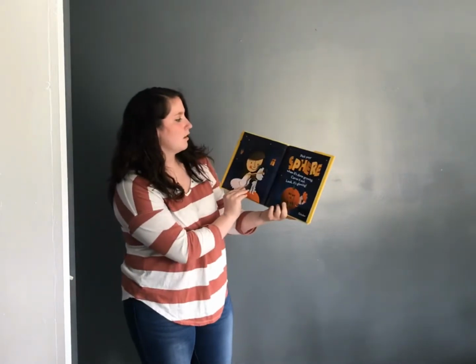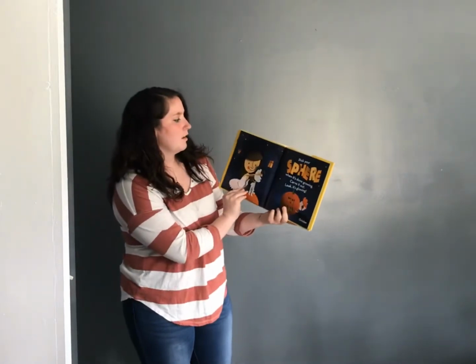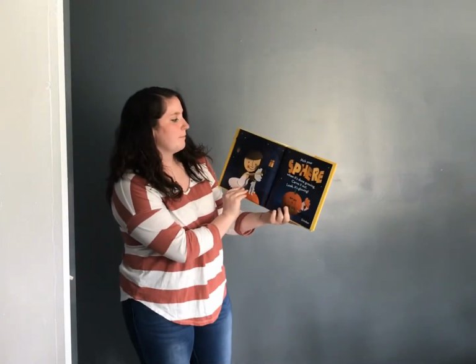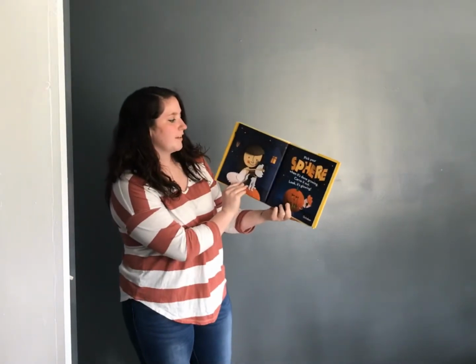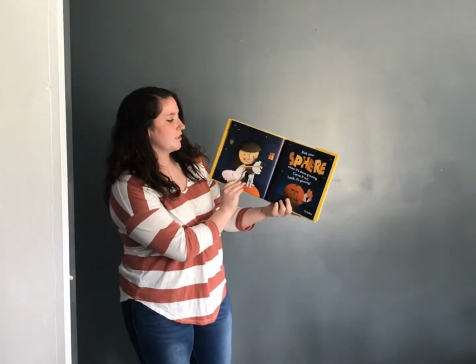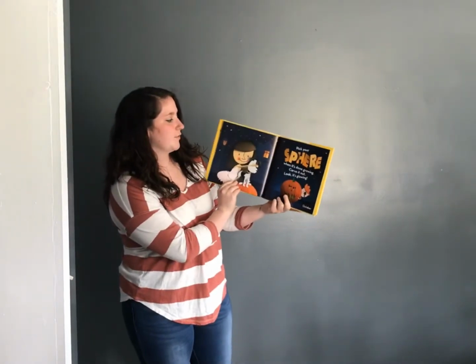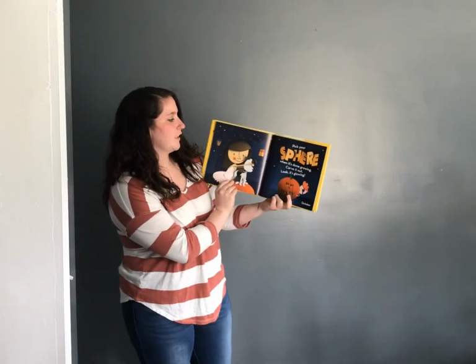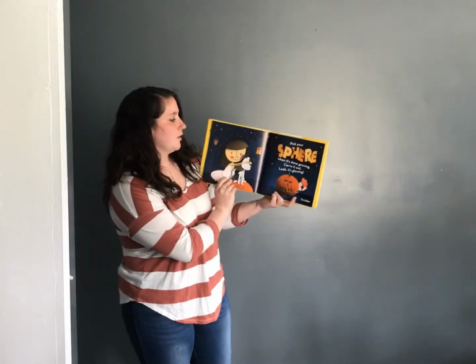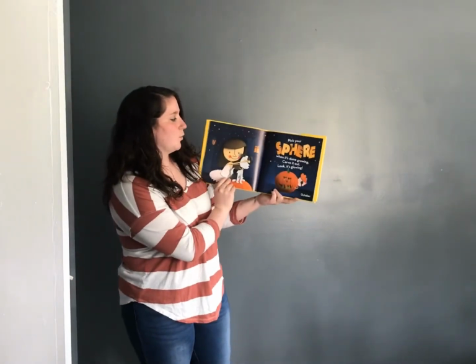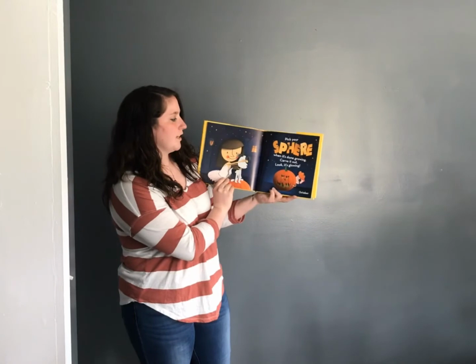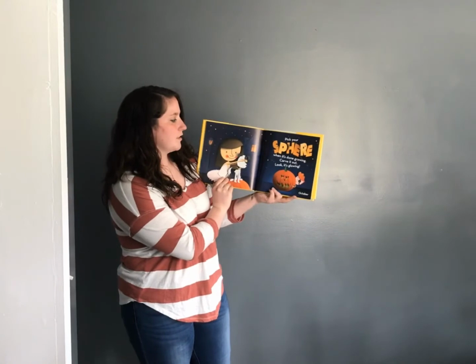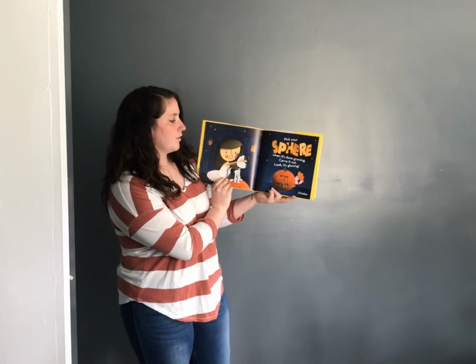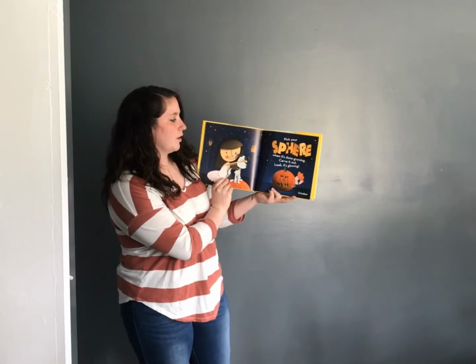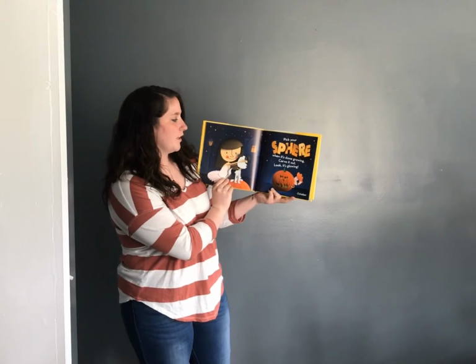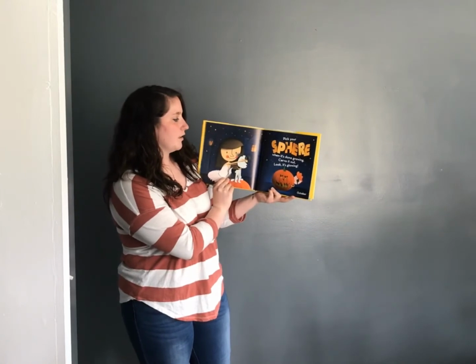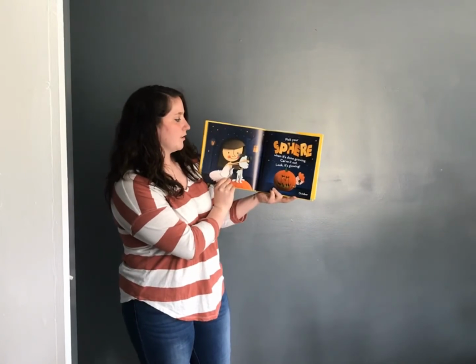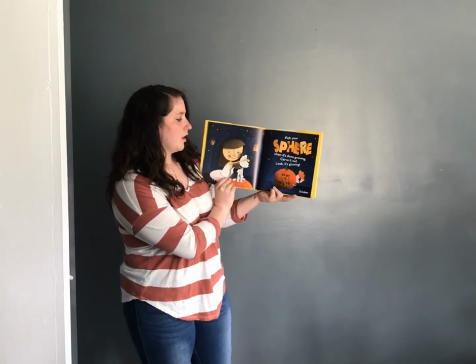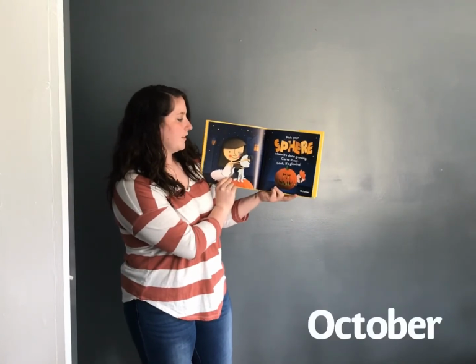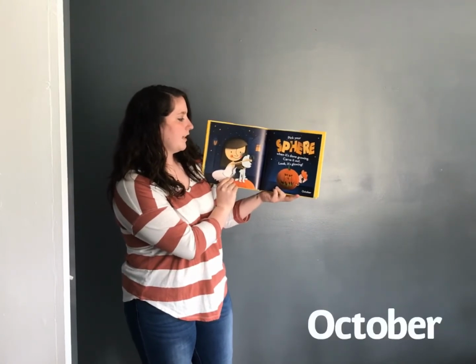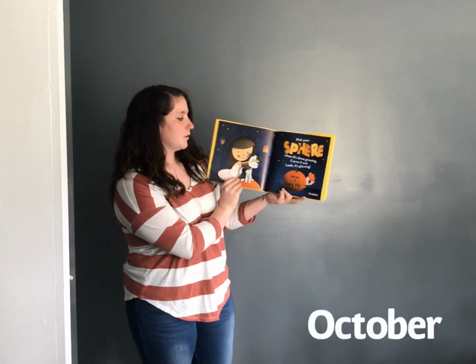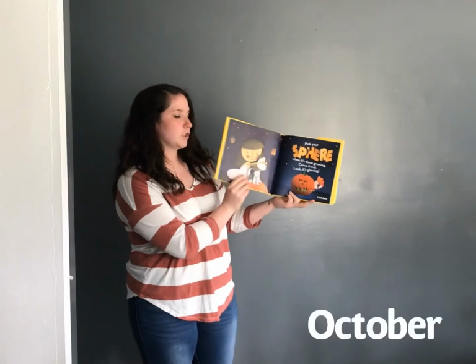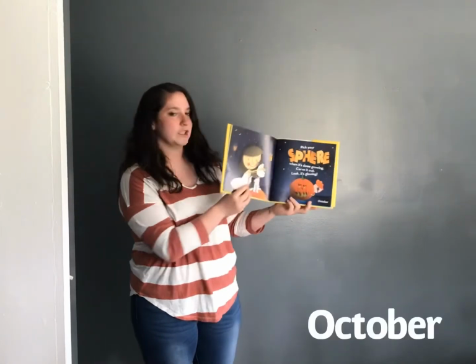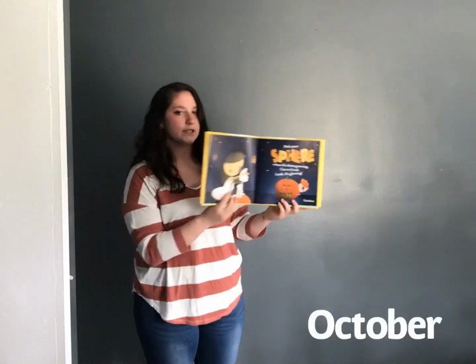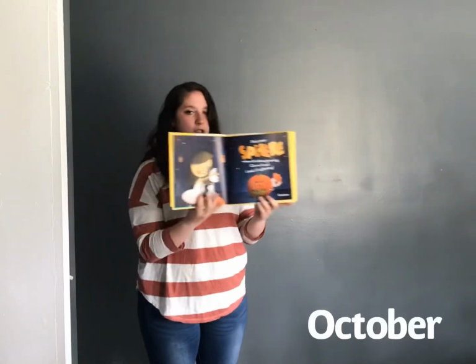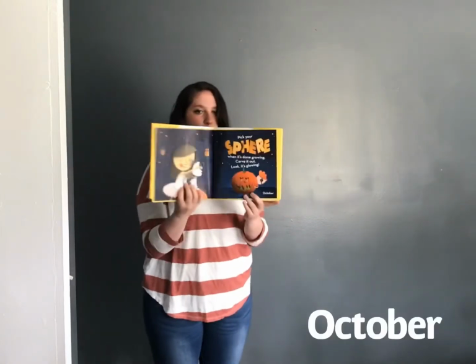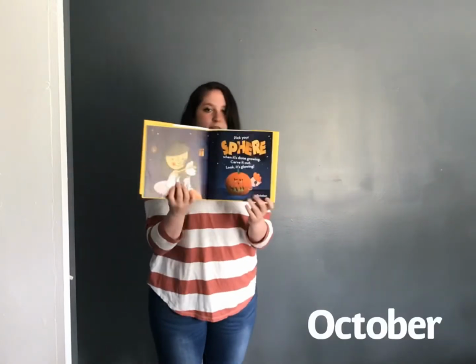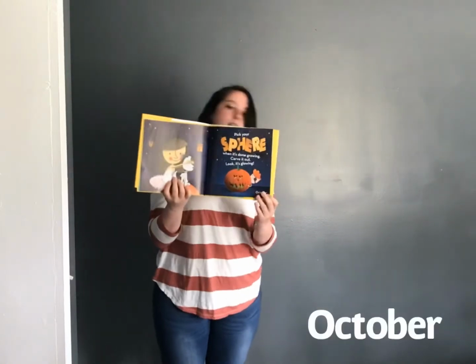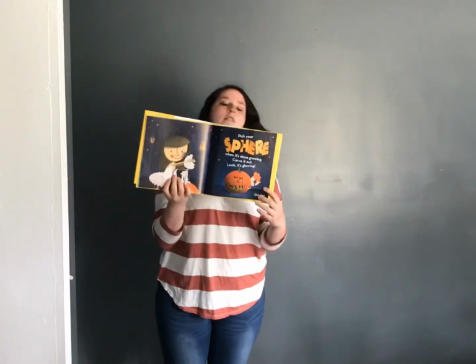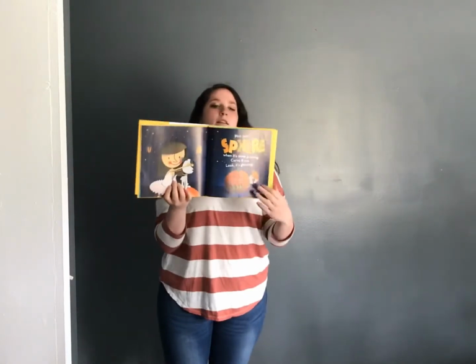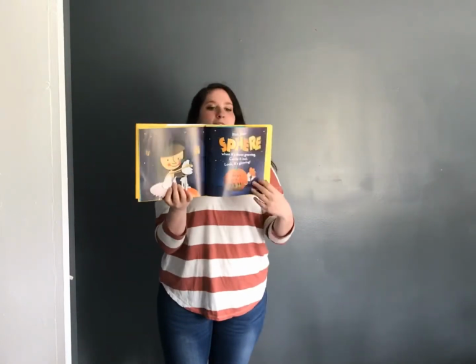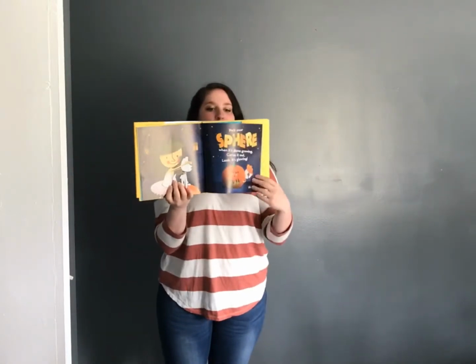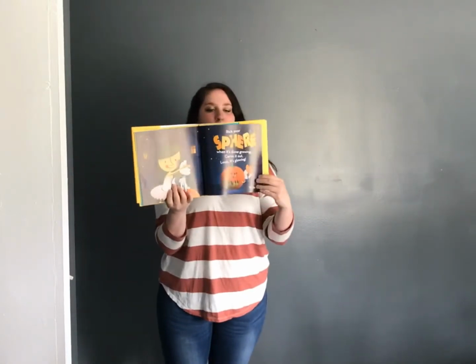Pick your sphere, when it's done growing. Carve it out. Look, it's glowing. October.